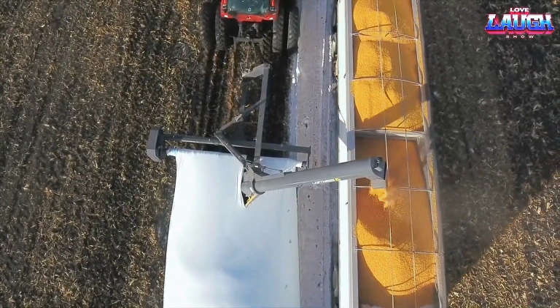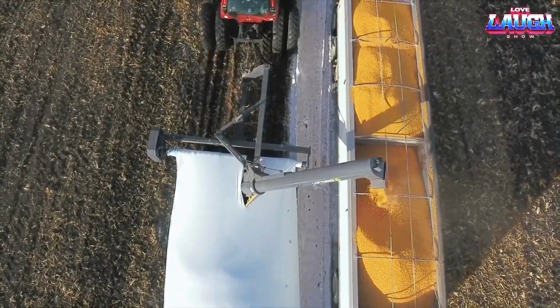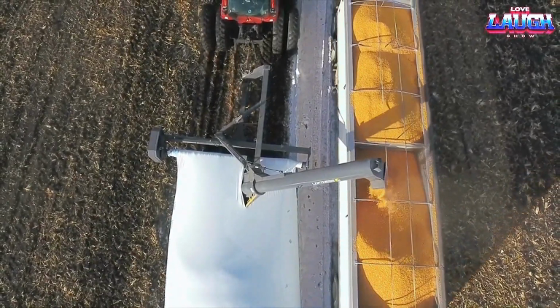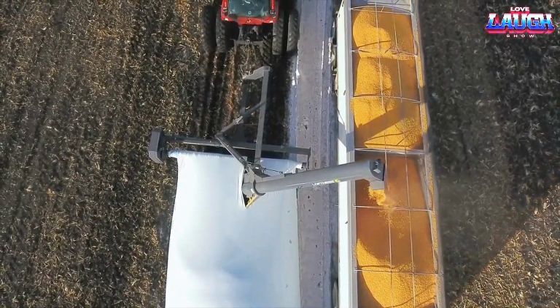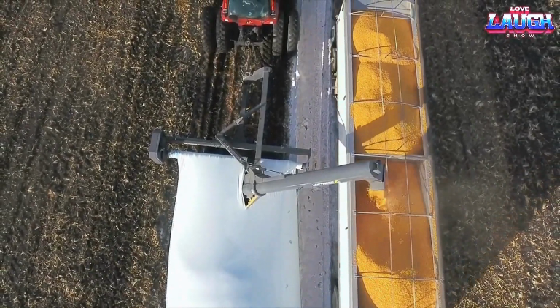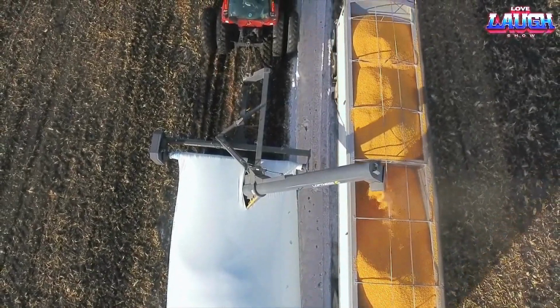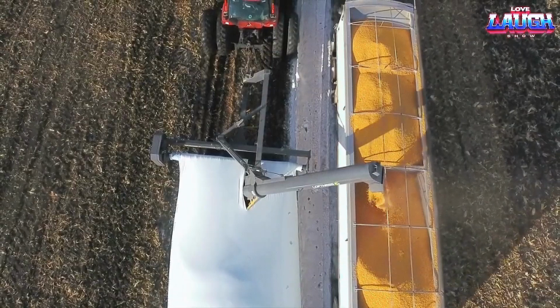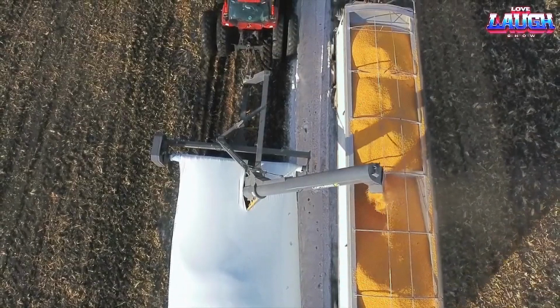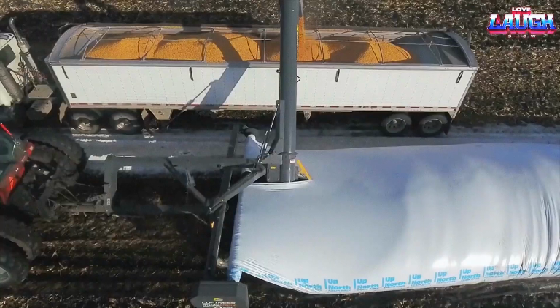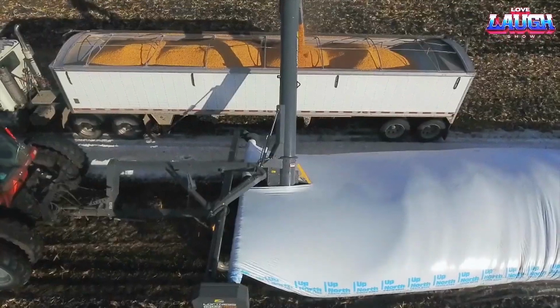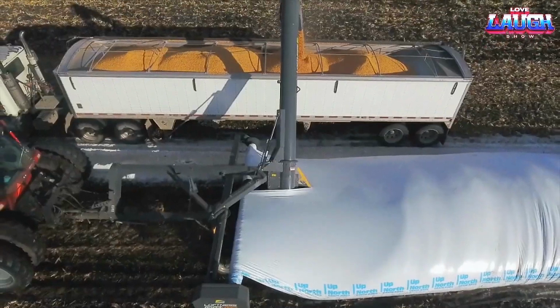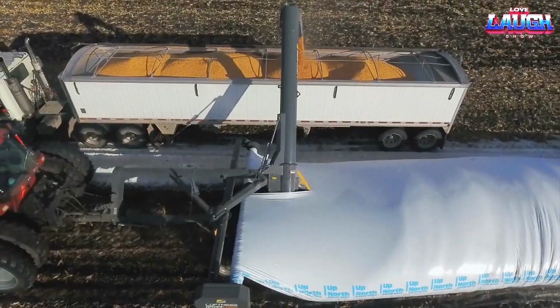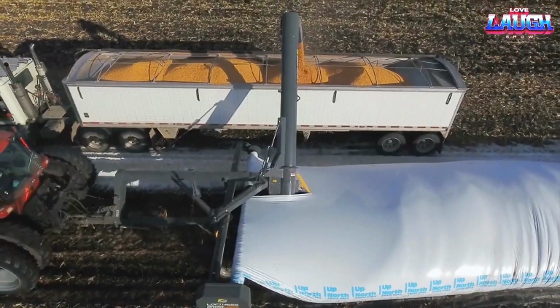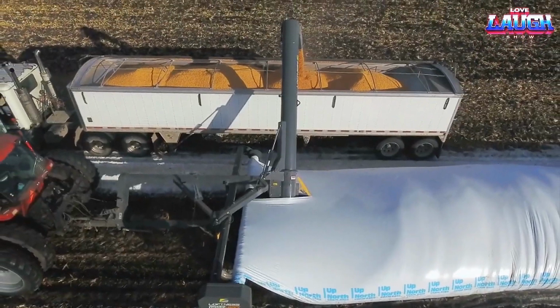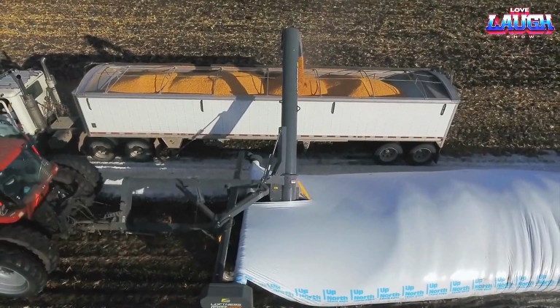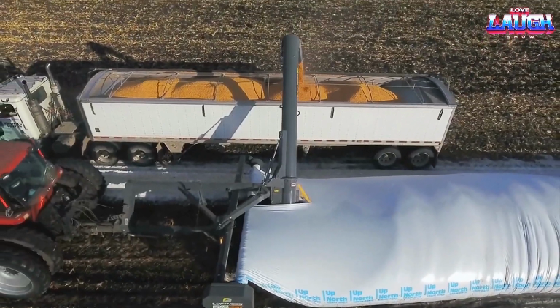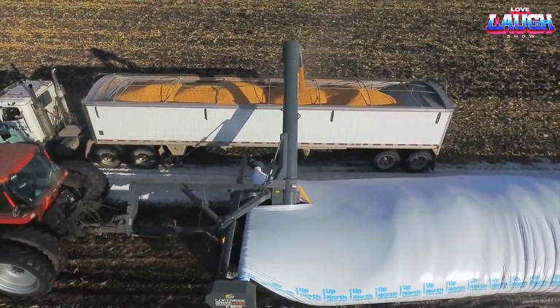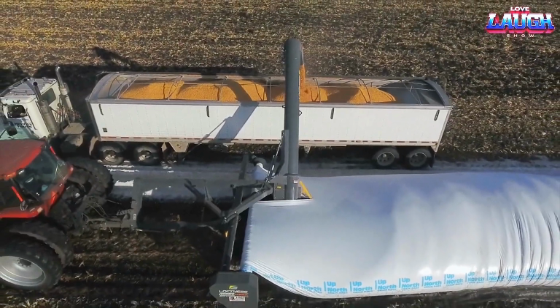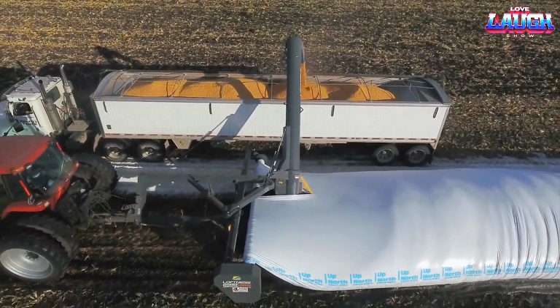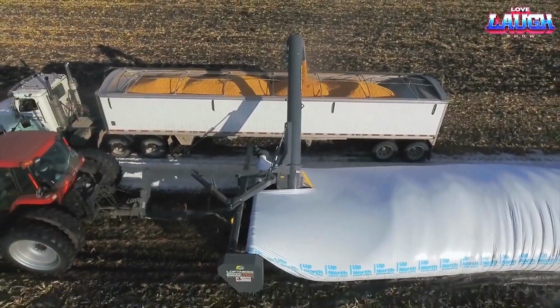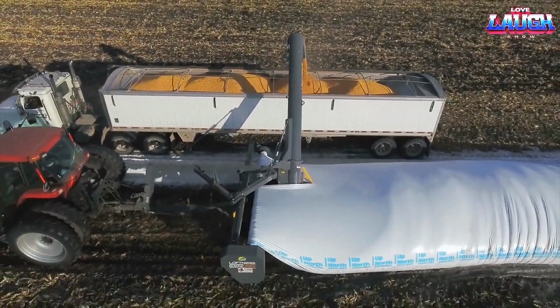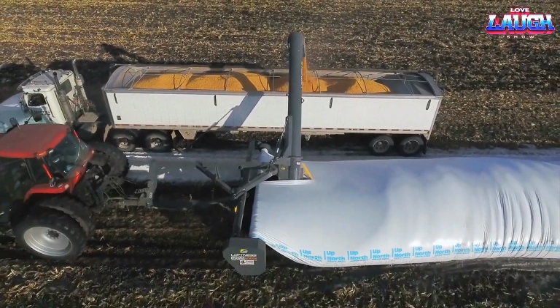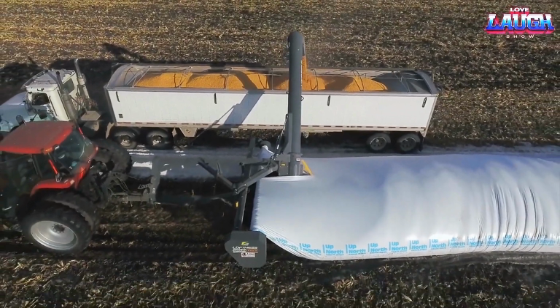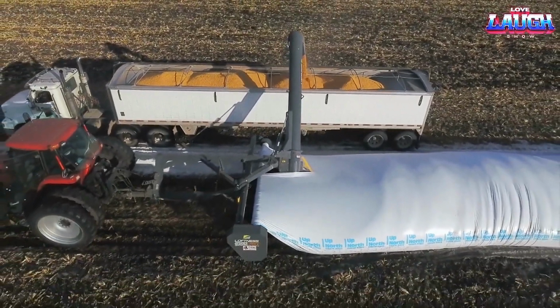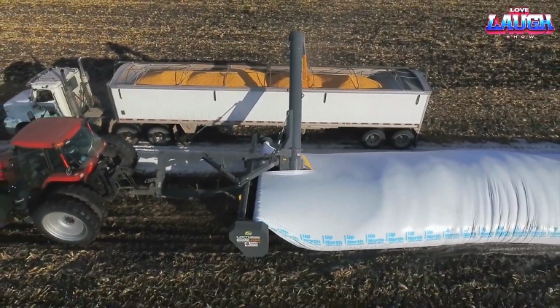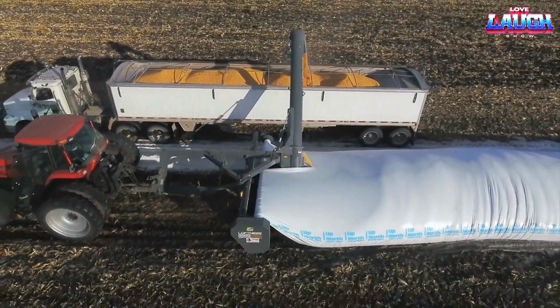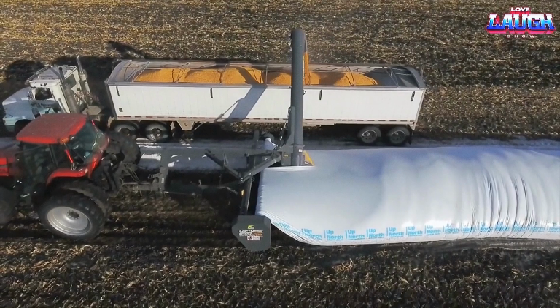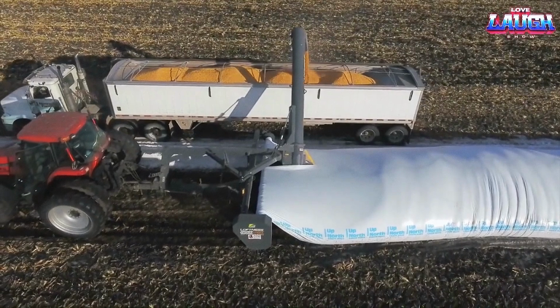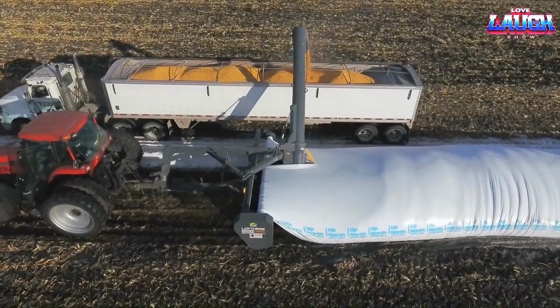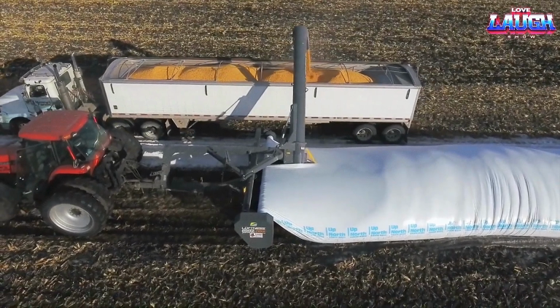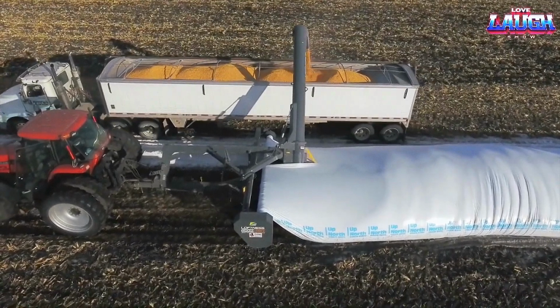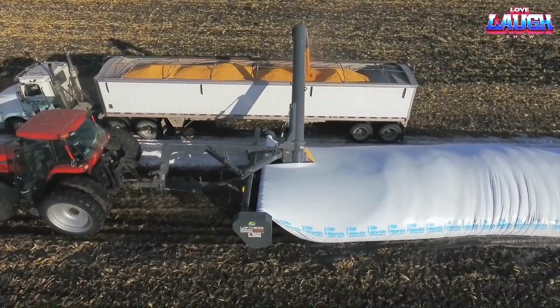With the Loftness XL B10, farmers can efficiently and effectively store their harvested crops, ensuring their quality and longevity.